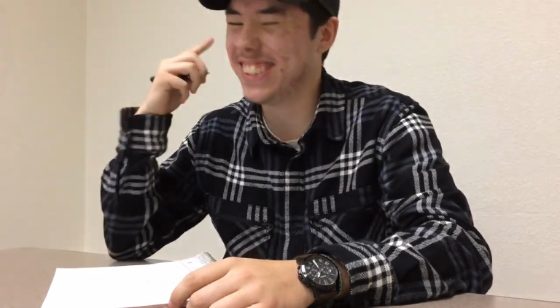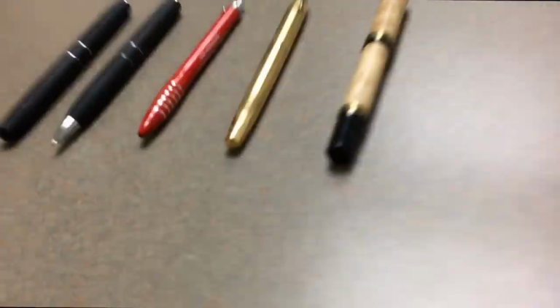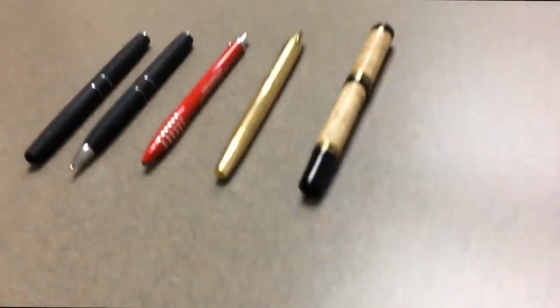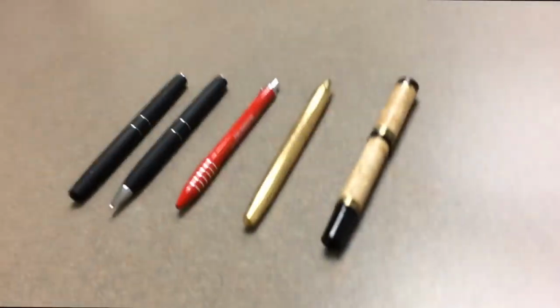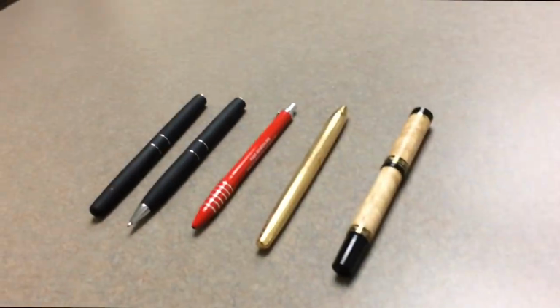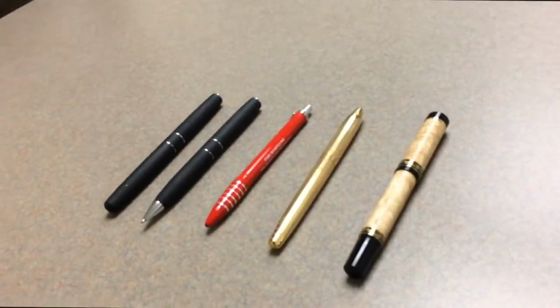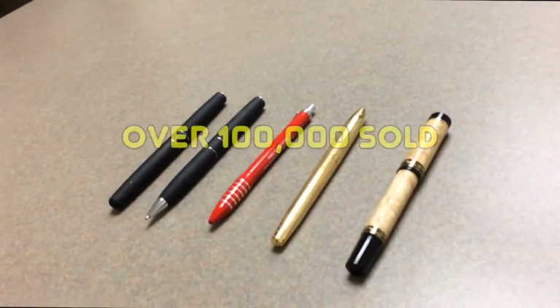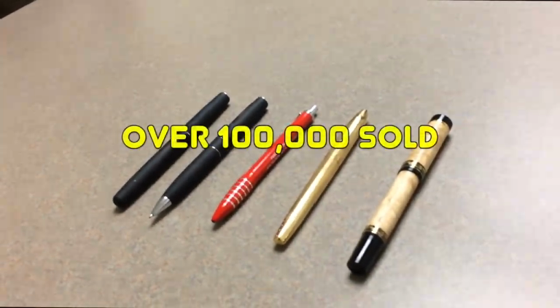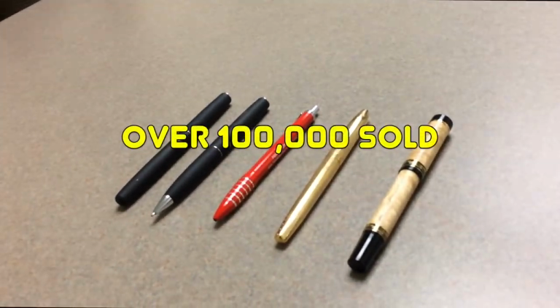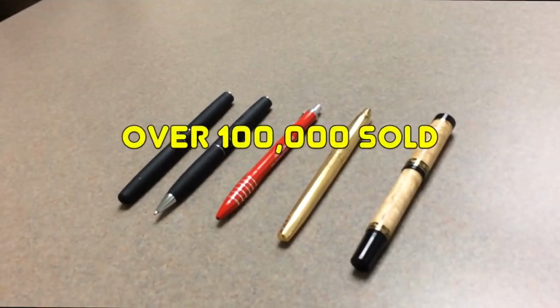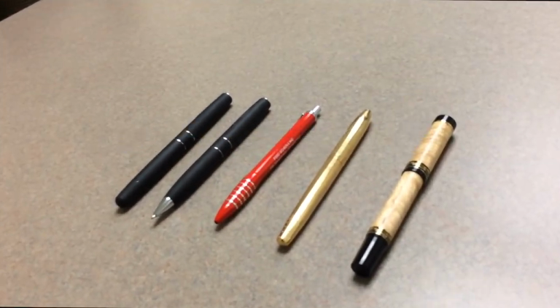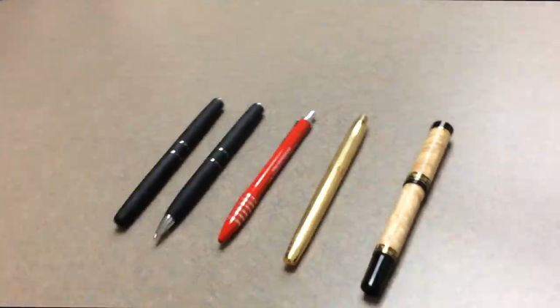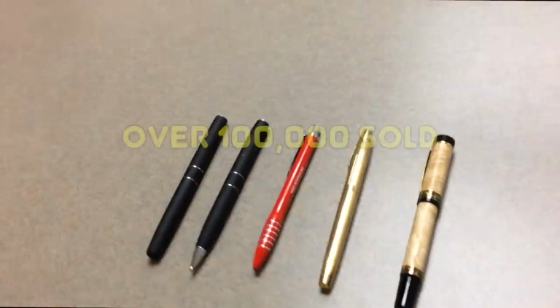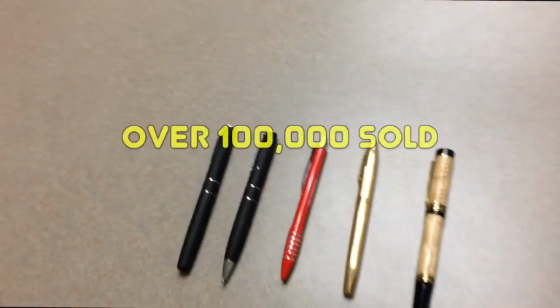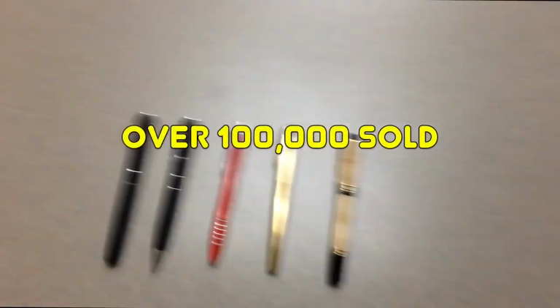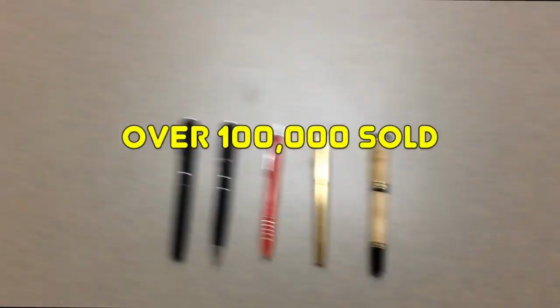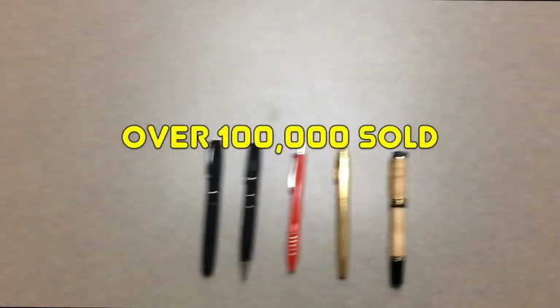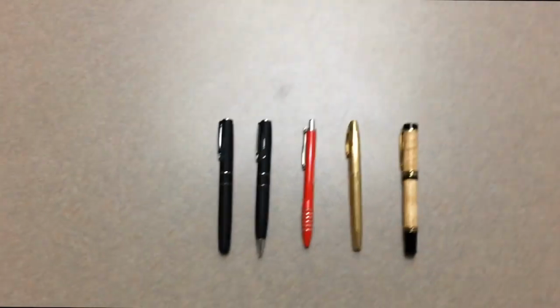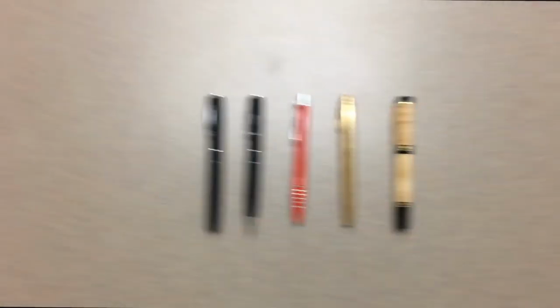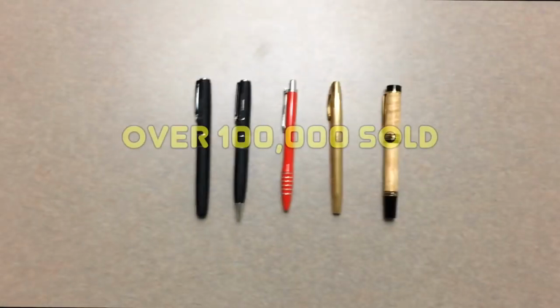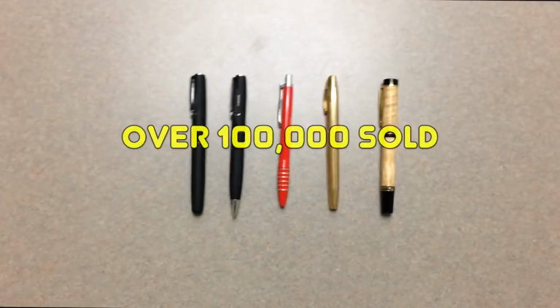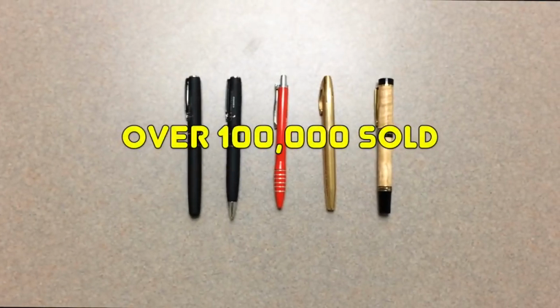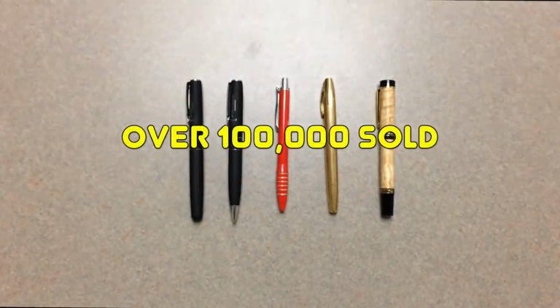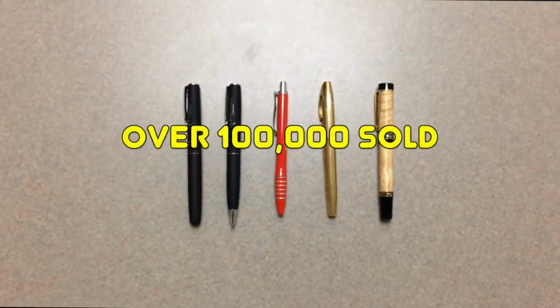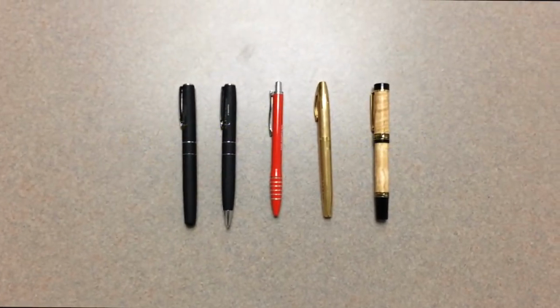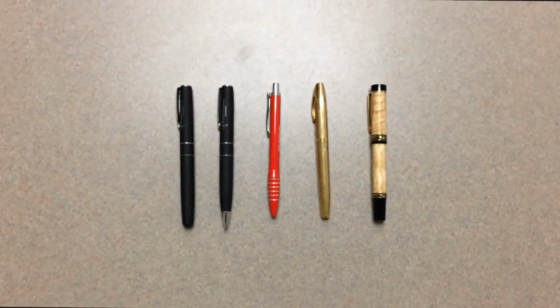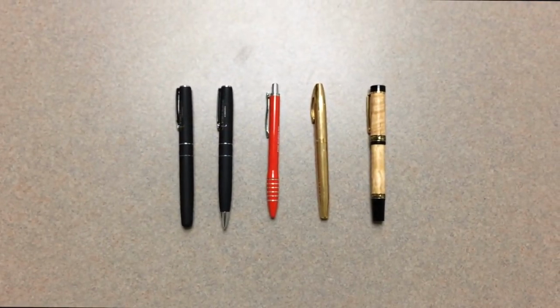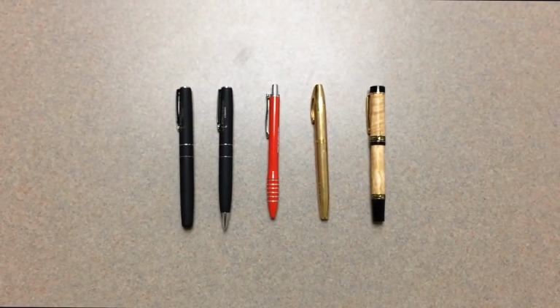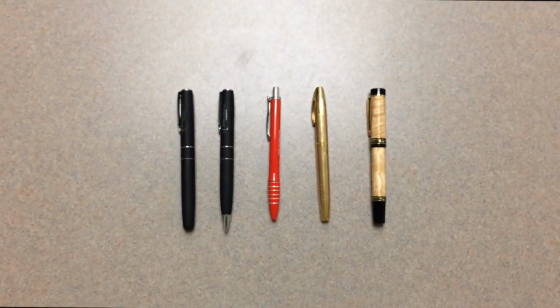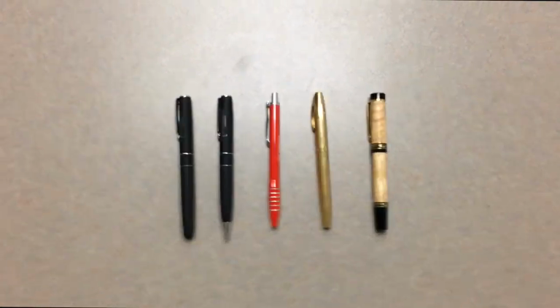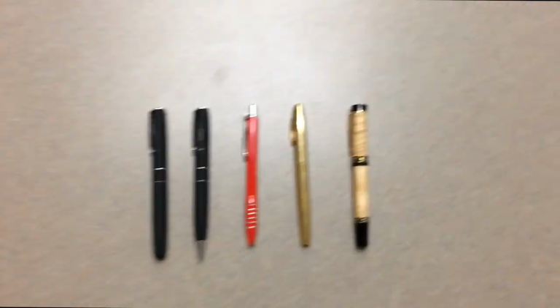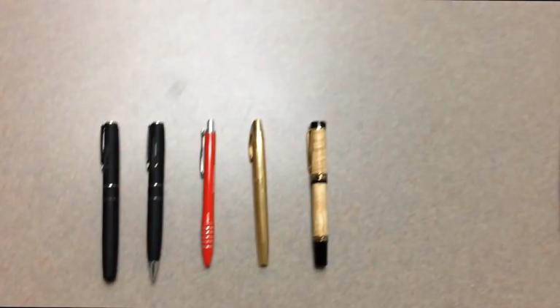We've sold over 100,000 Wonder Pens in California alone, and everyone is using it — so why shouldn't you?